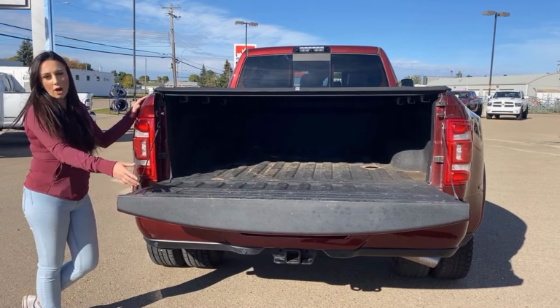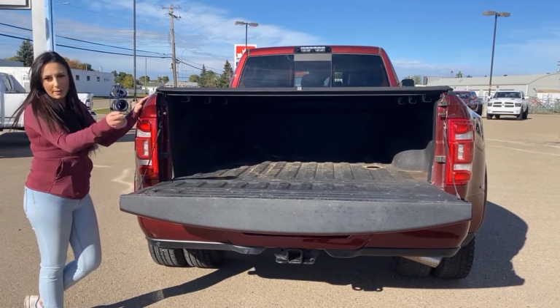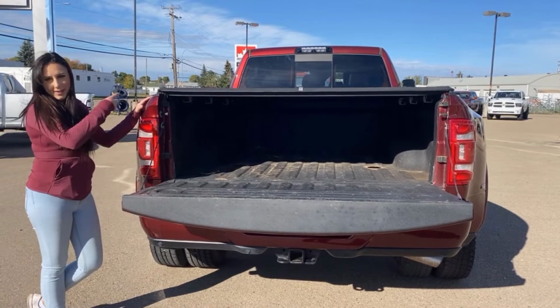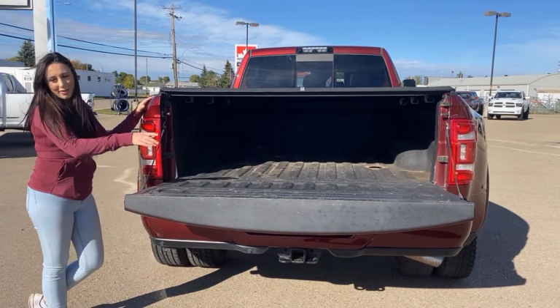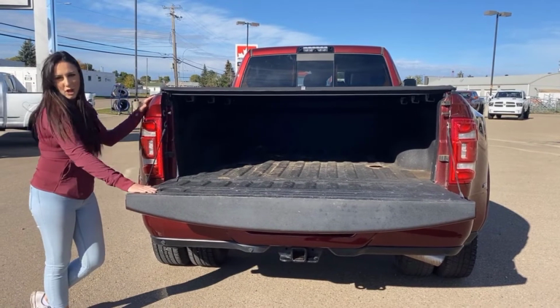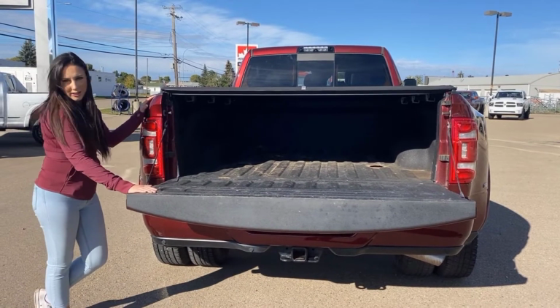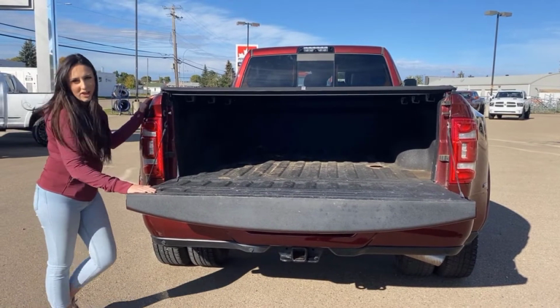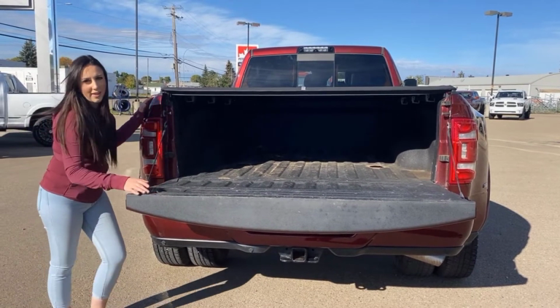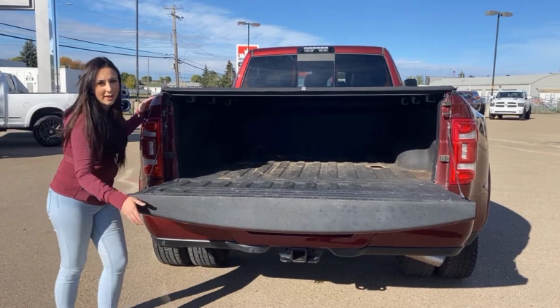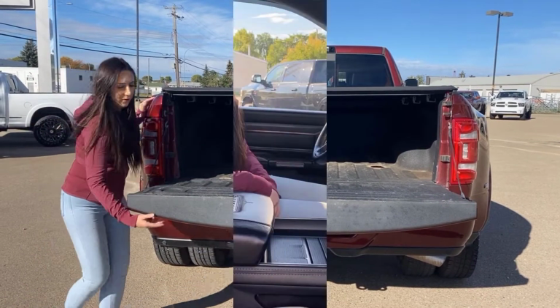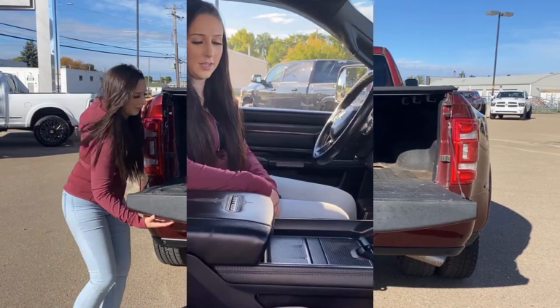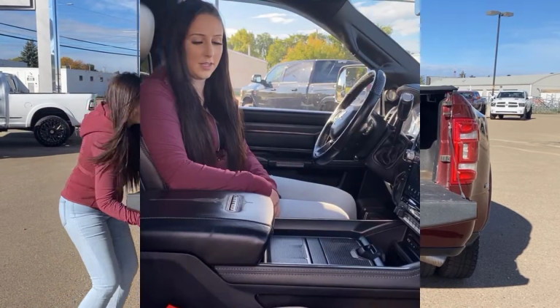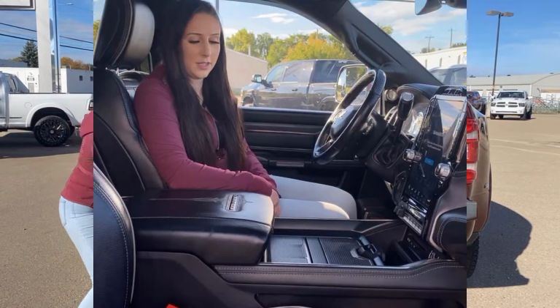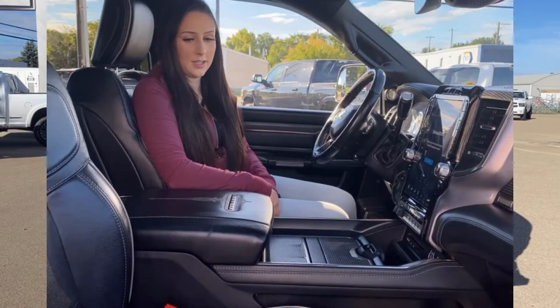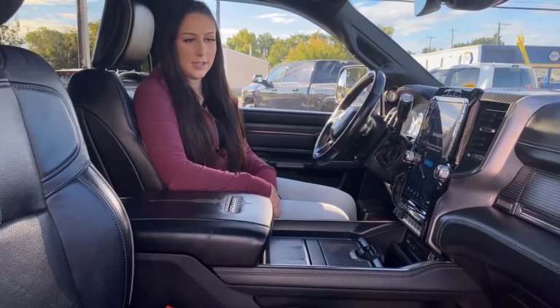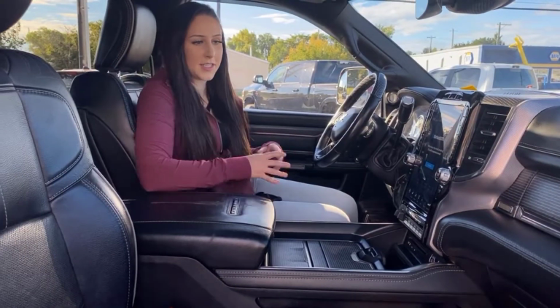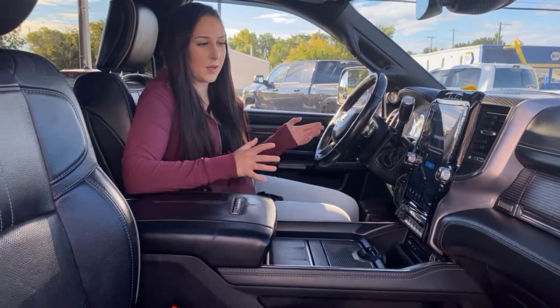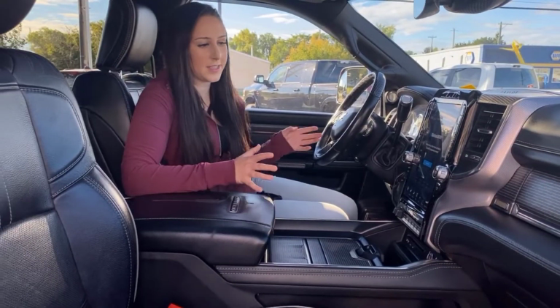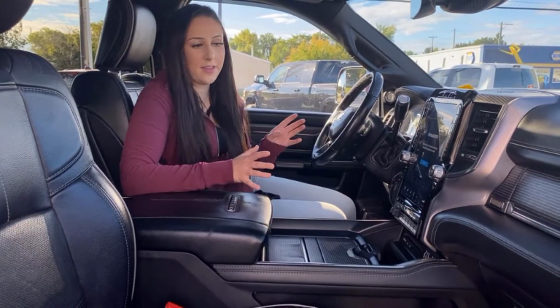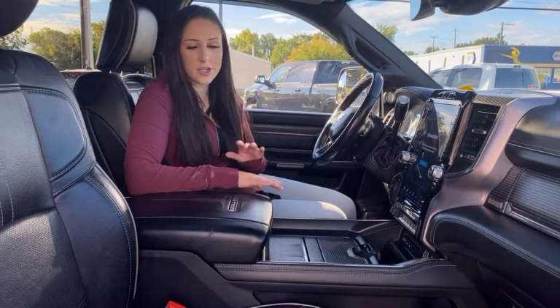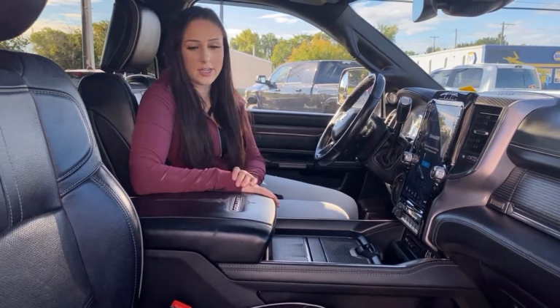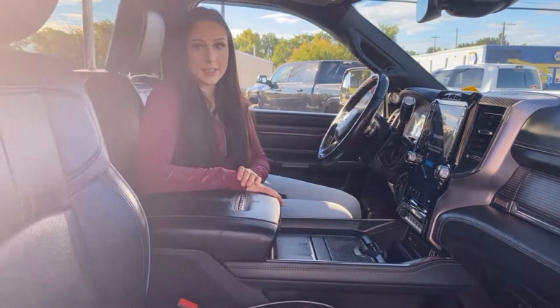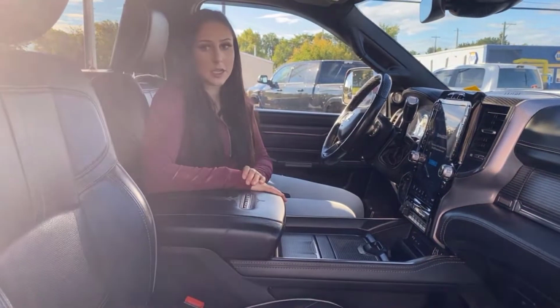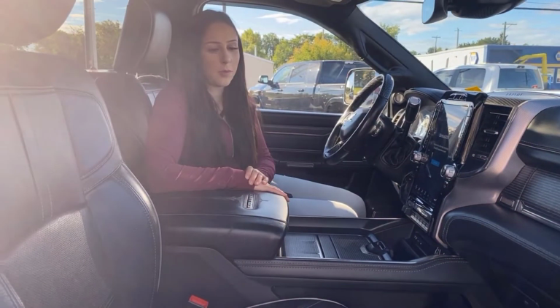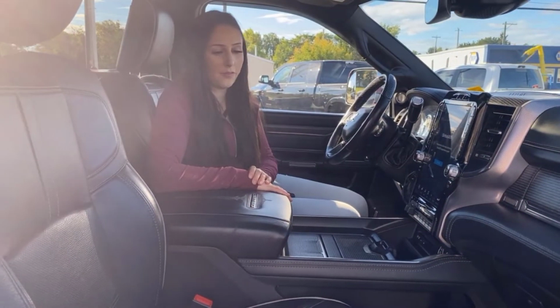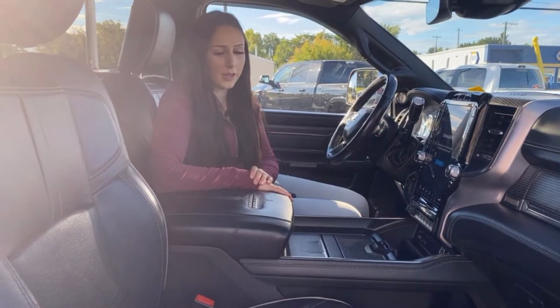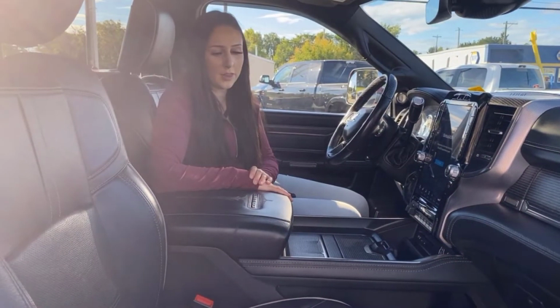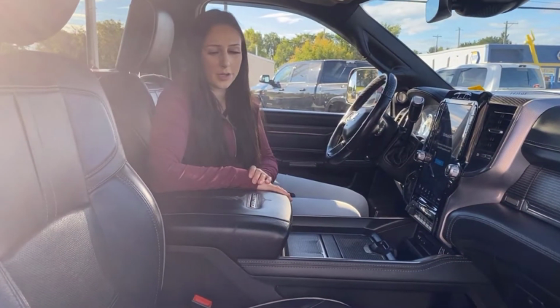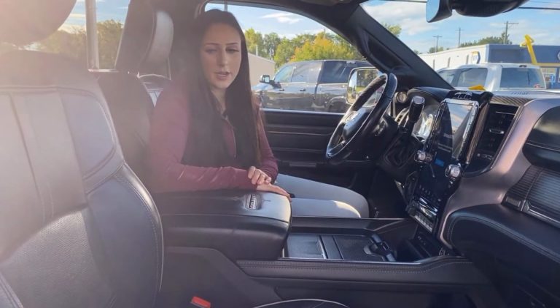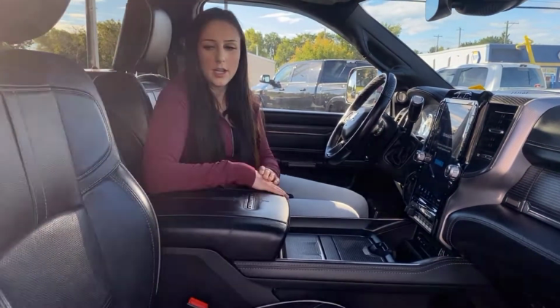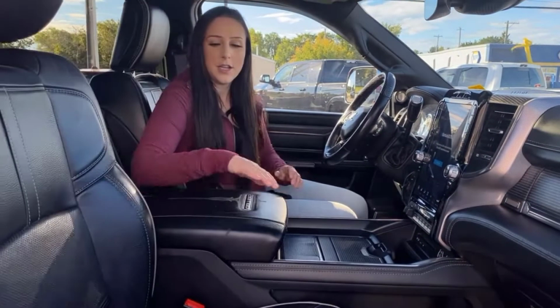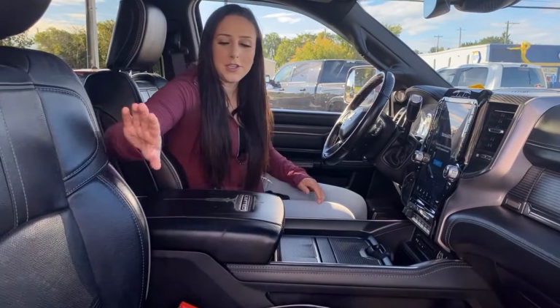You also have fifth wheel prep and some bed lighting. Other than that, we're gonna hop inside the truck and check that out.